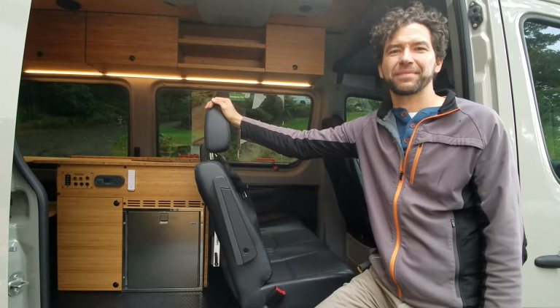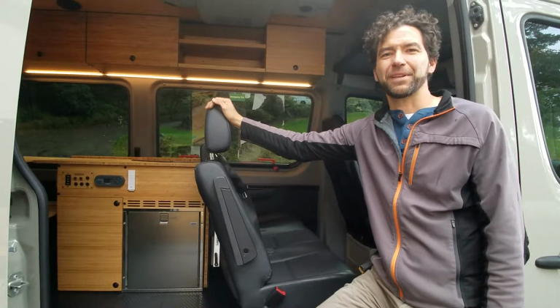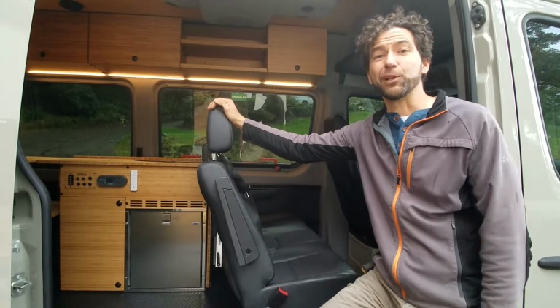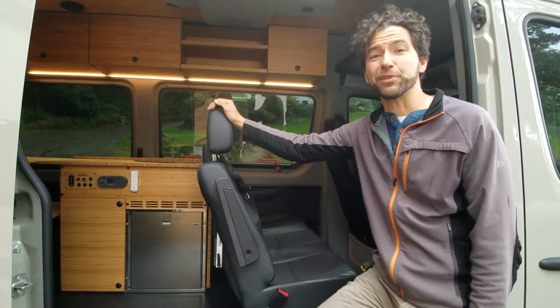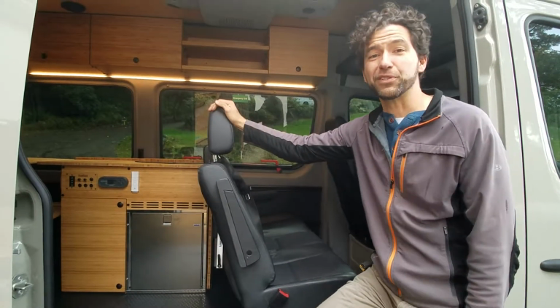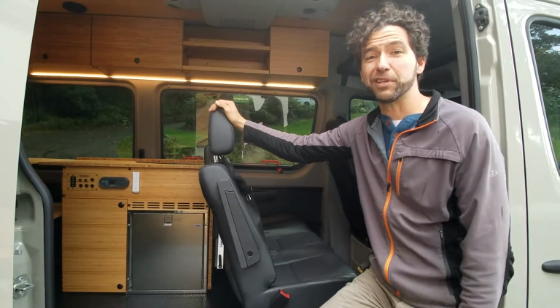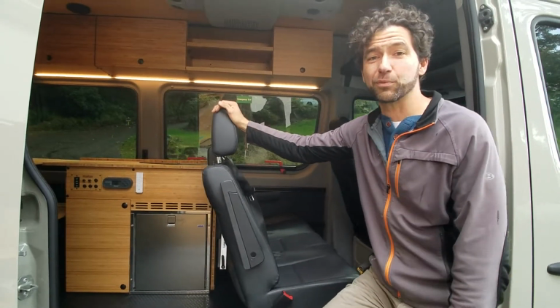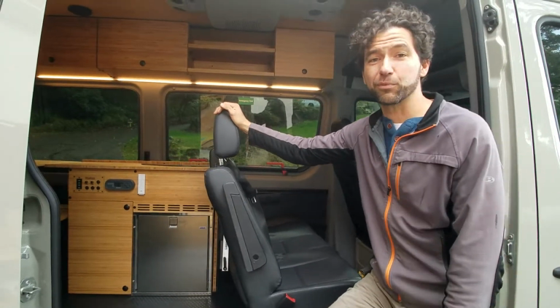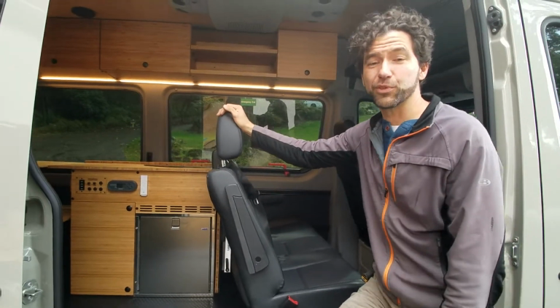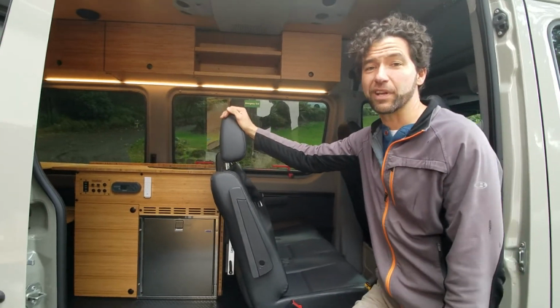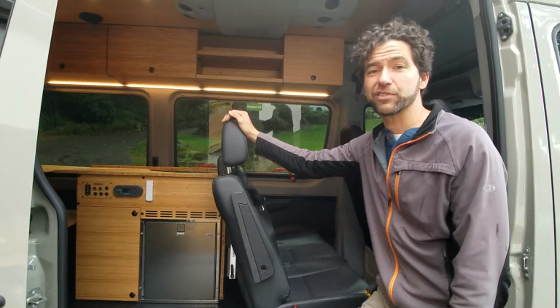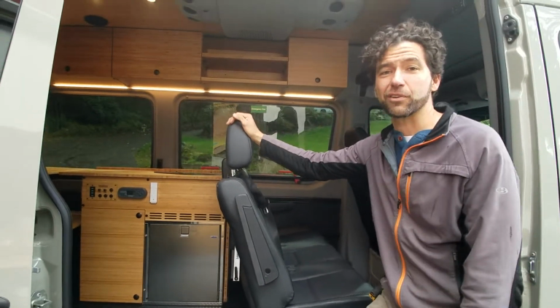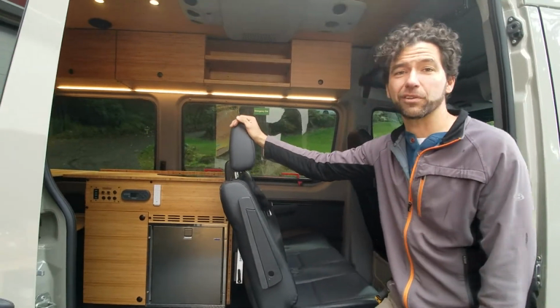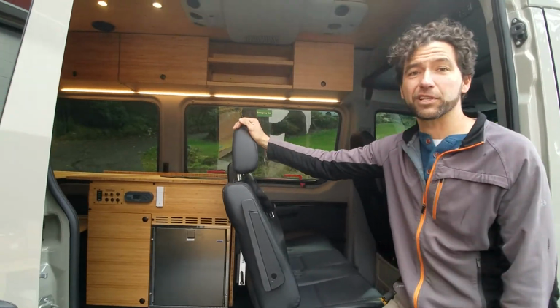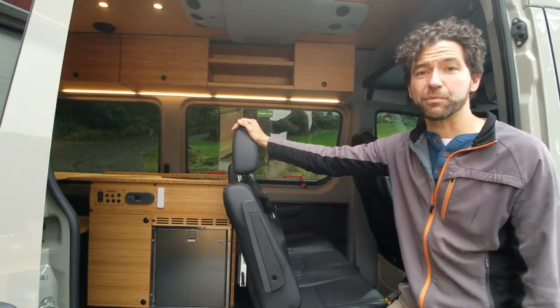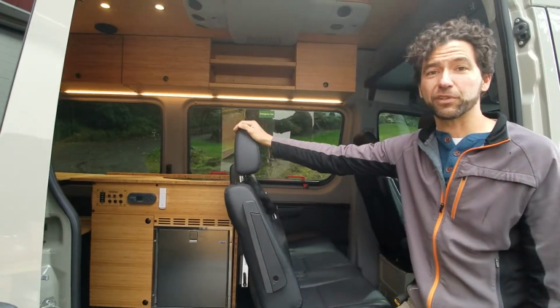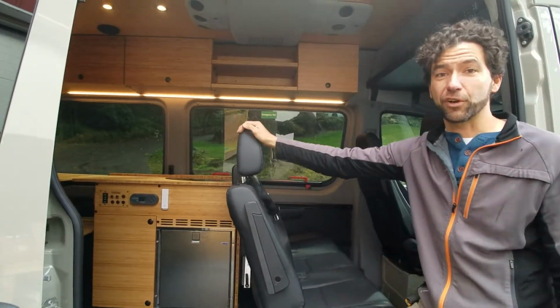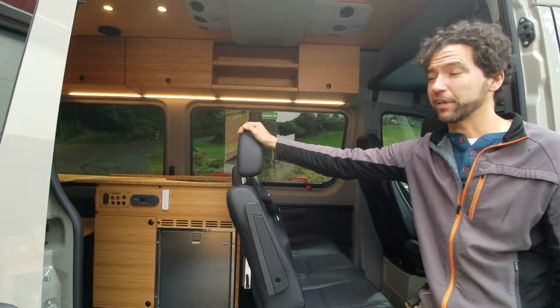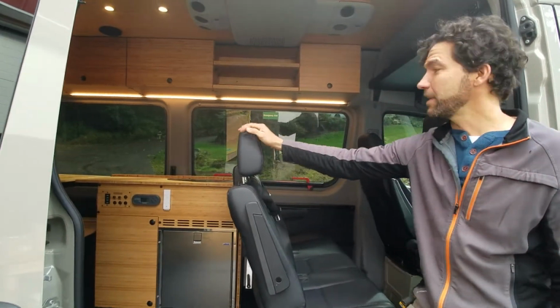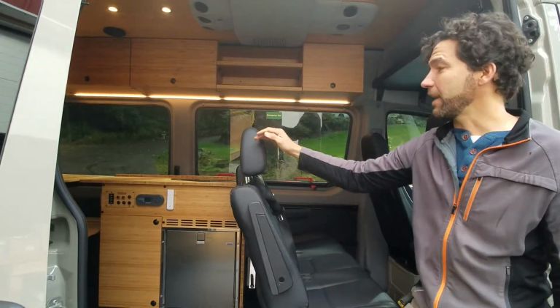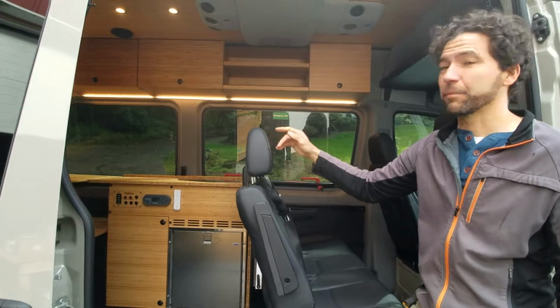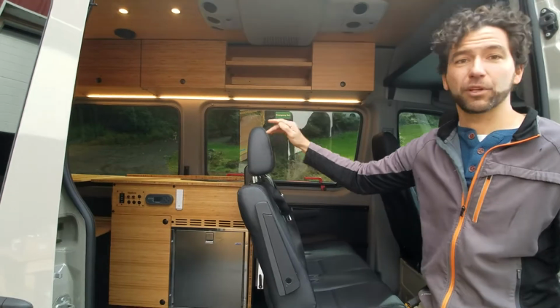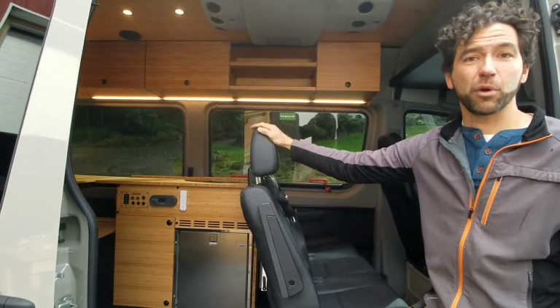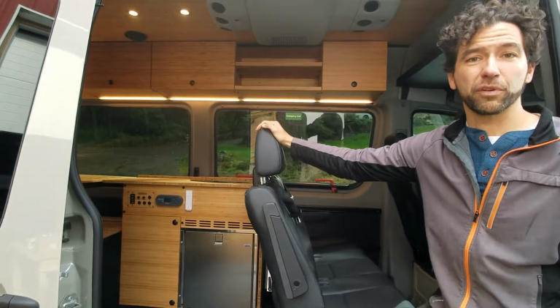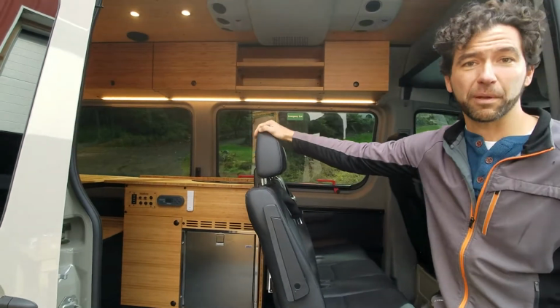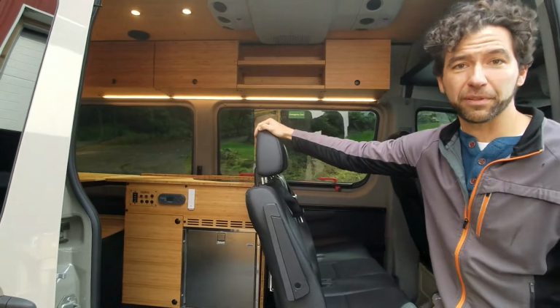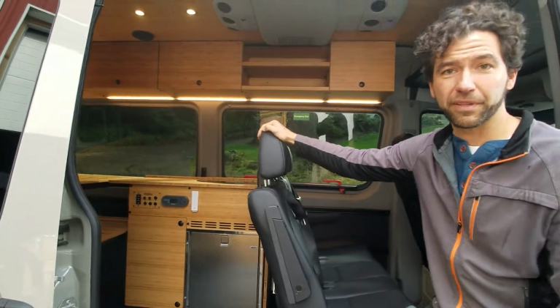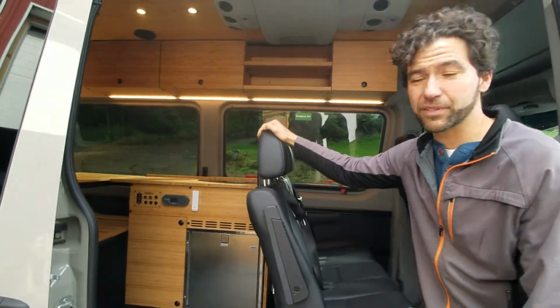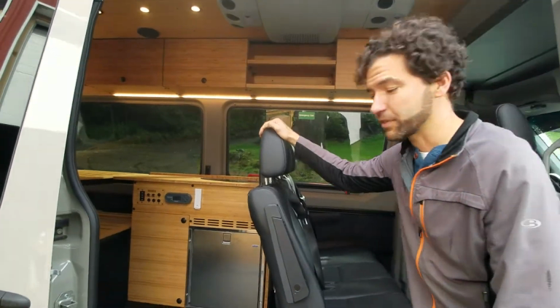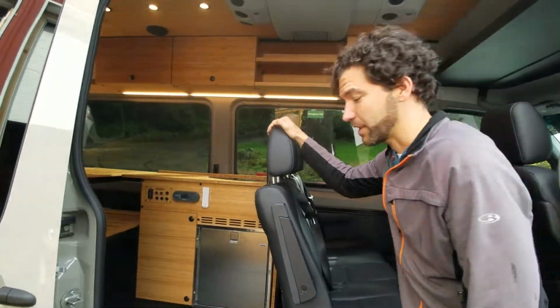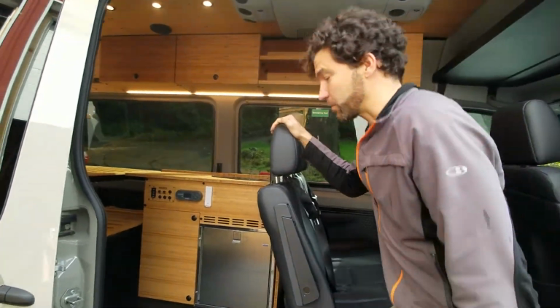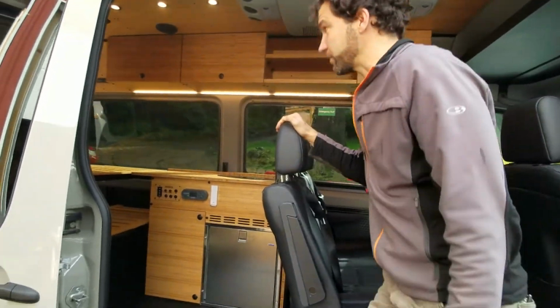Hello, this is Dennis with Roost Vans on our latest build, Harding. I'm going to go over a couple of things with you.